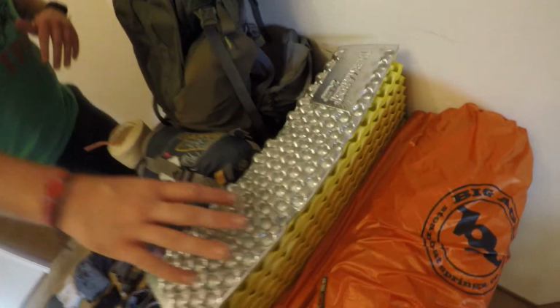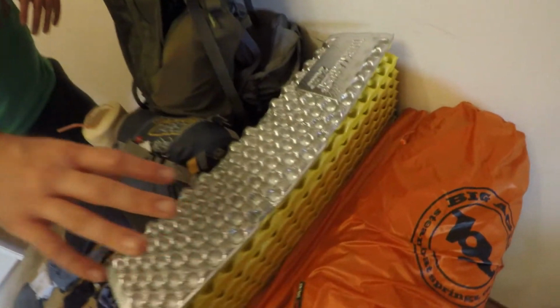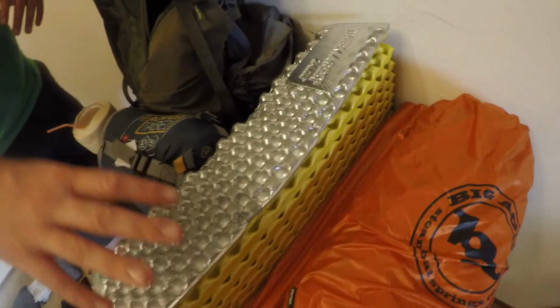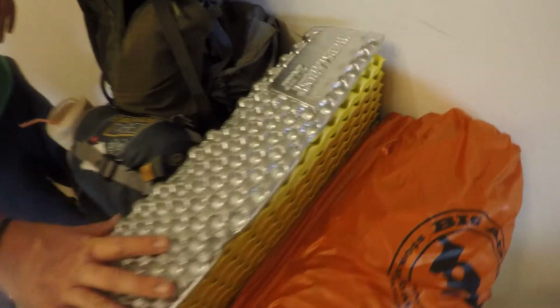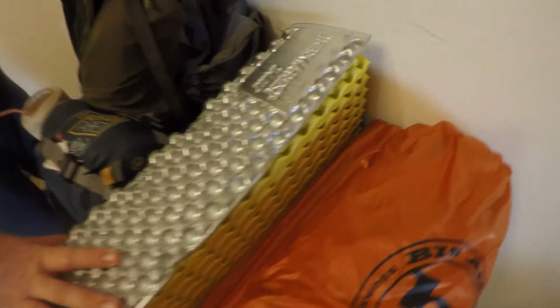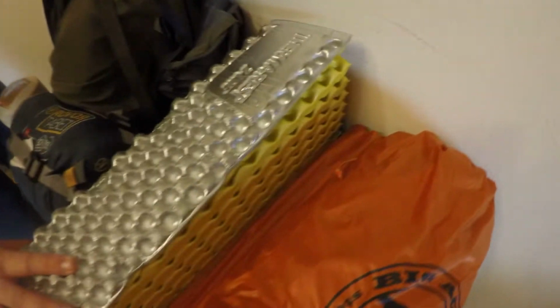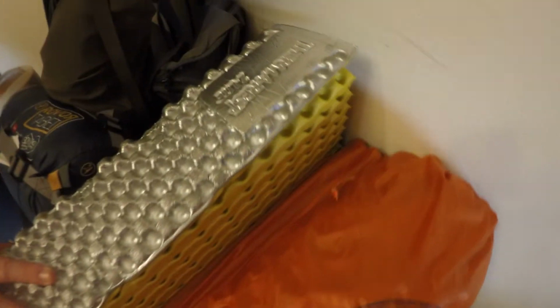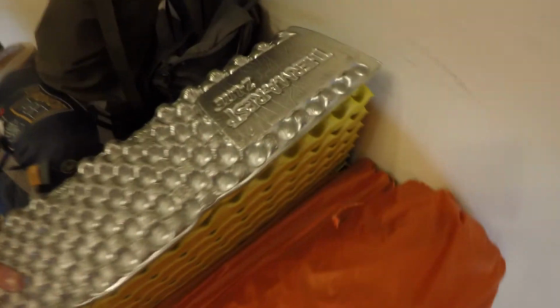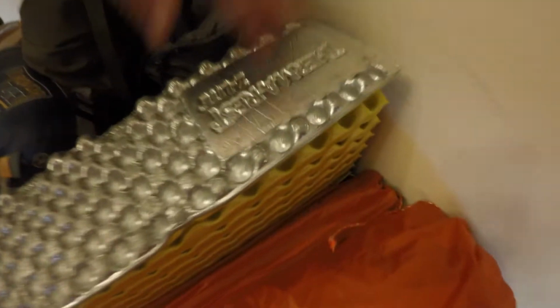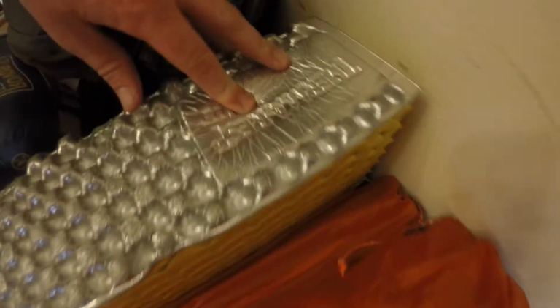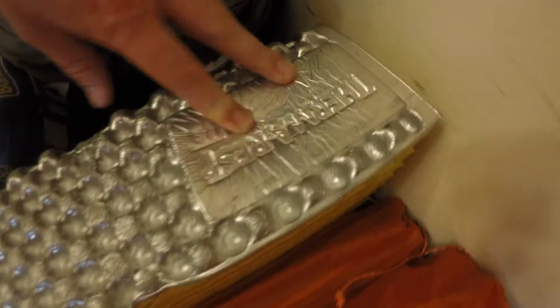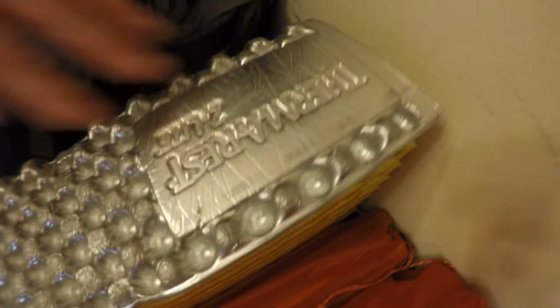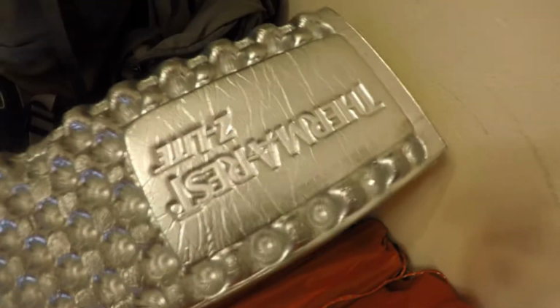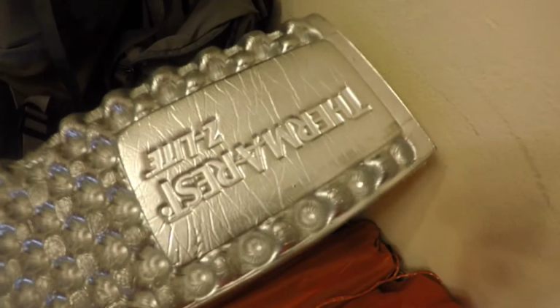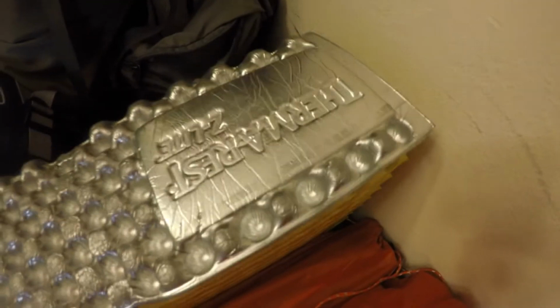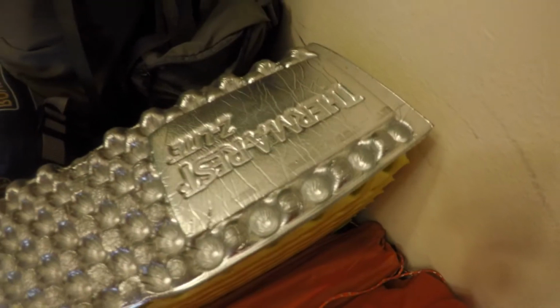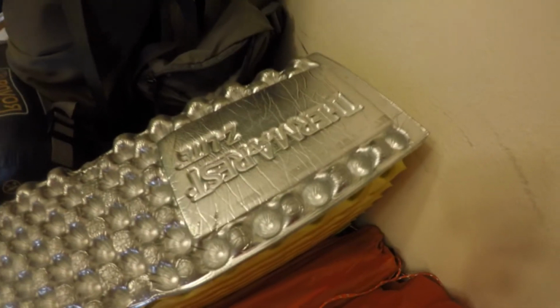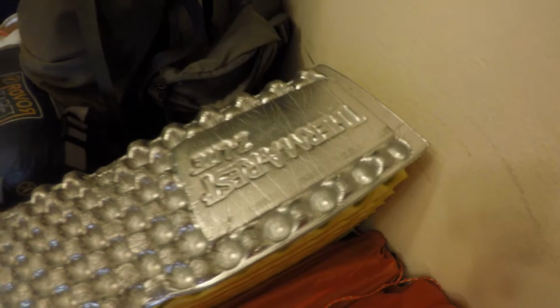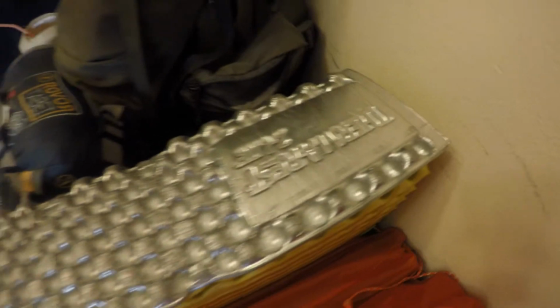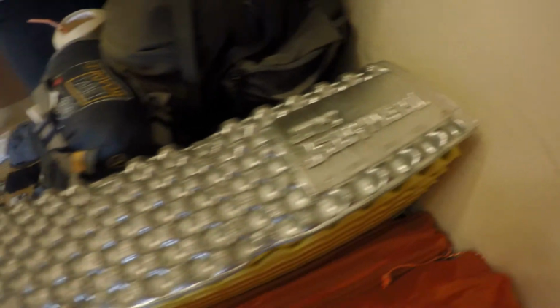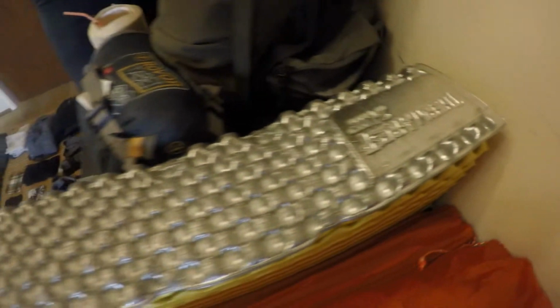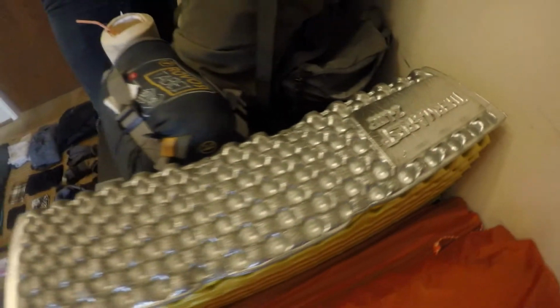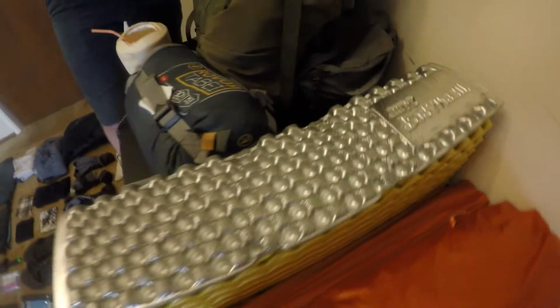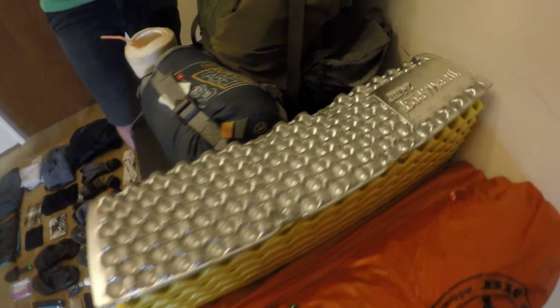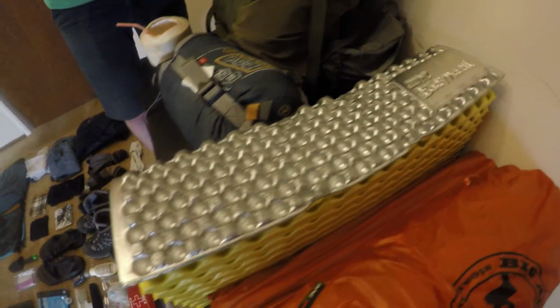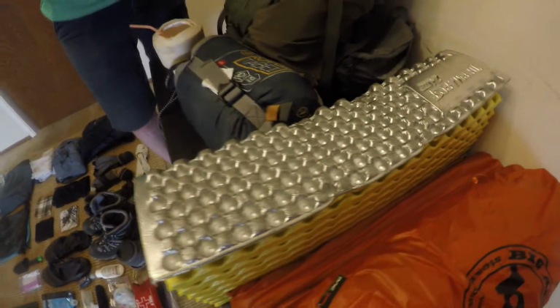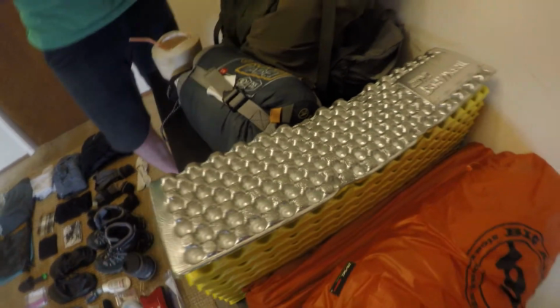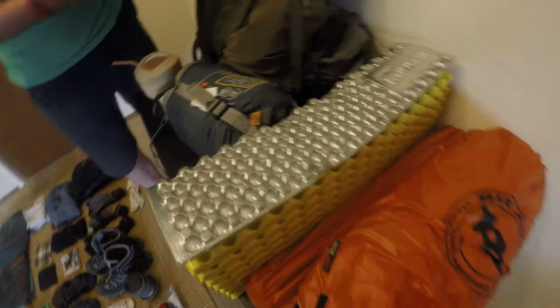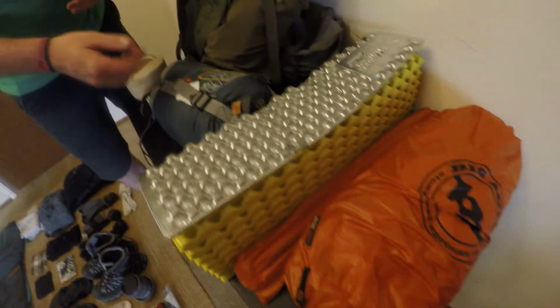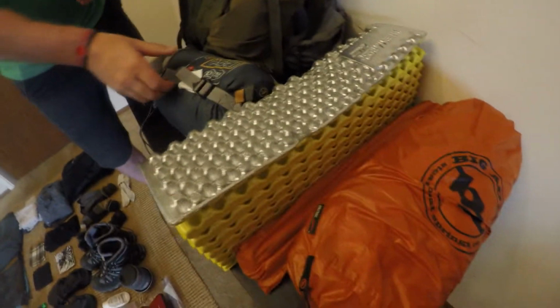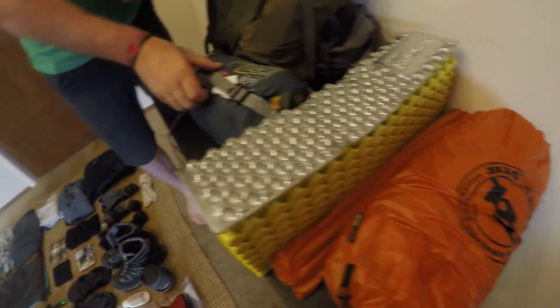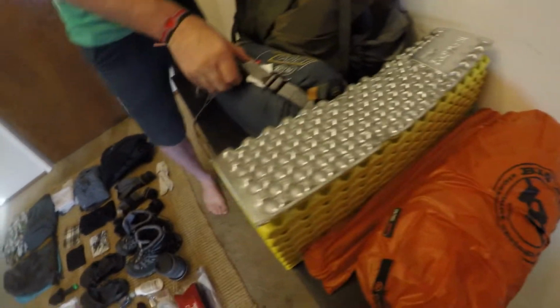My next big four is the ThermoRest Z-Lite. Really light, kind of bulky, but it doesn't matter. I'm just going to hook it up to the bottom of my pack and it's going to be all good.